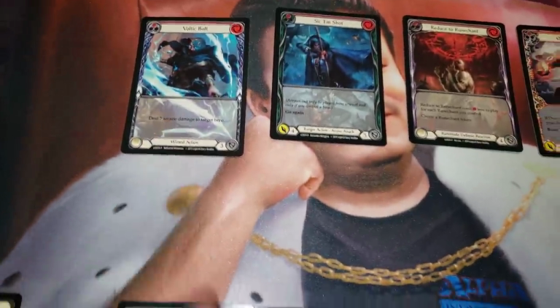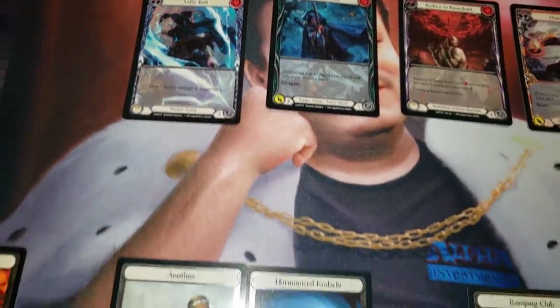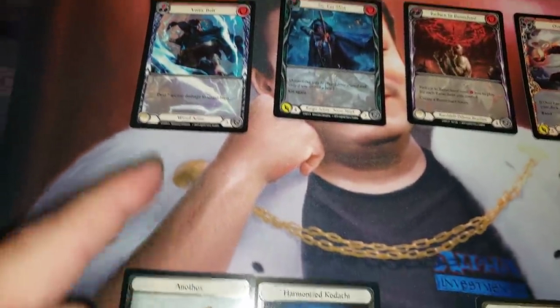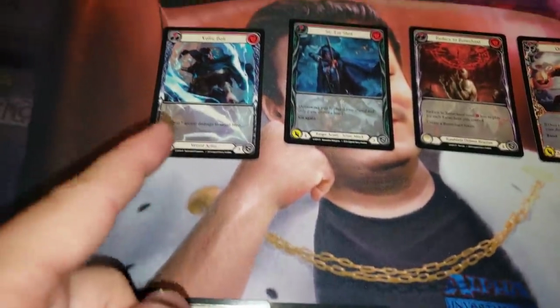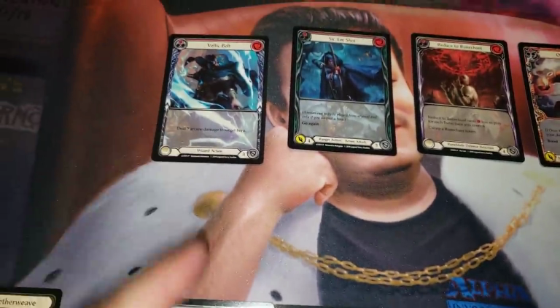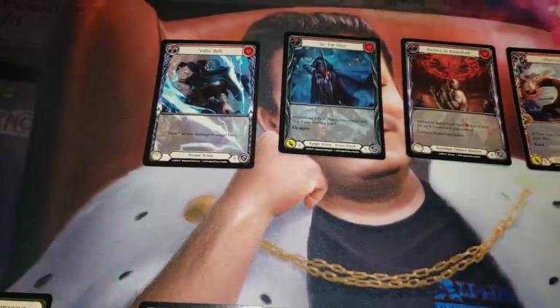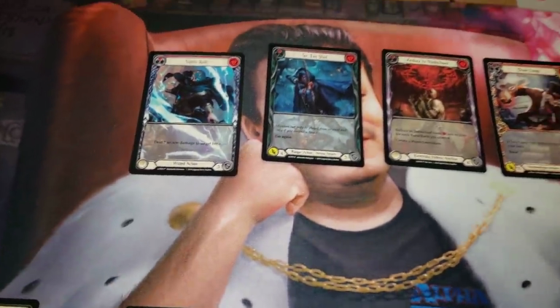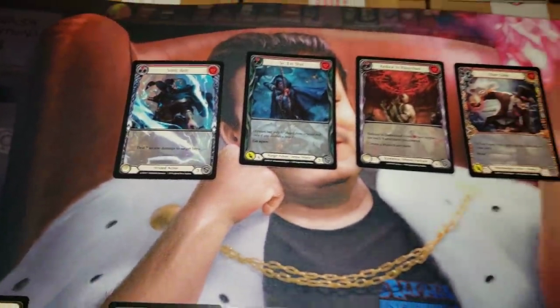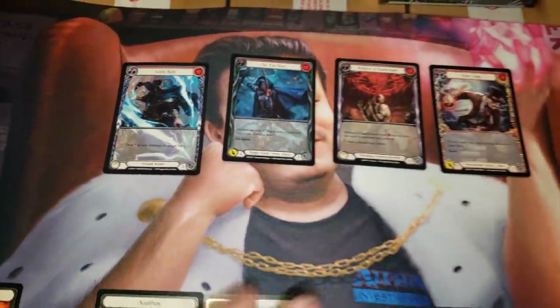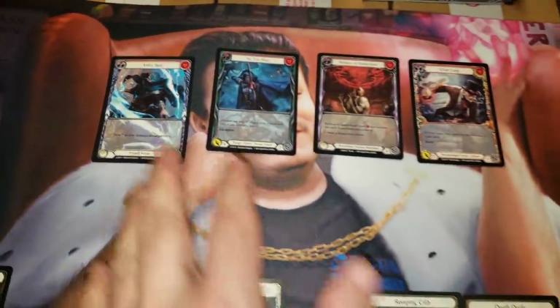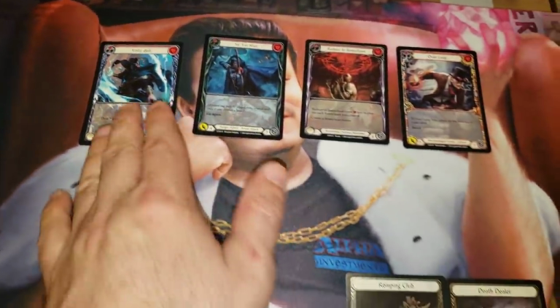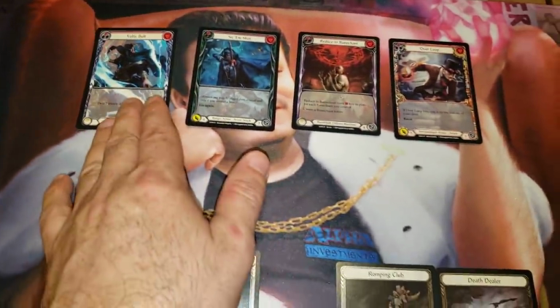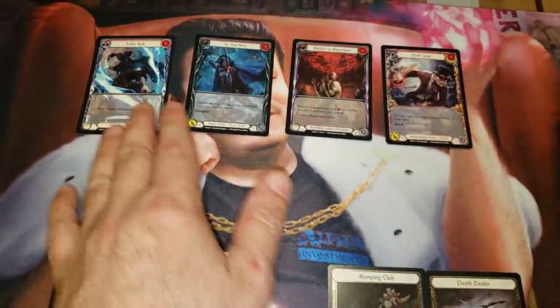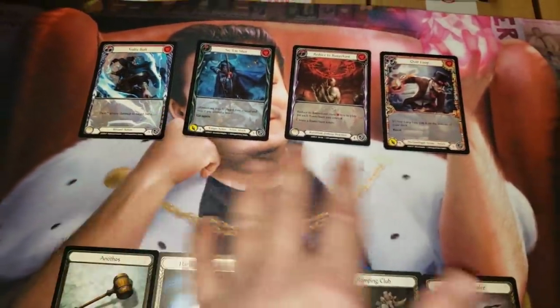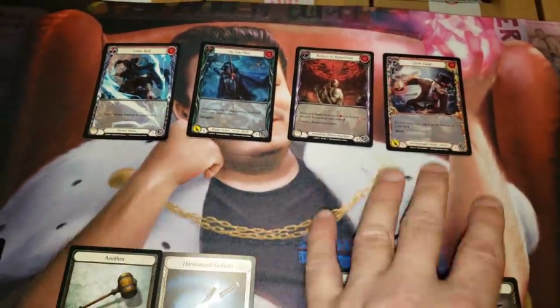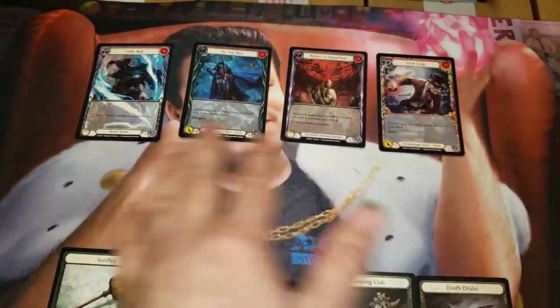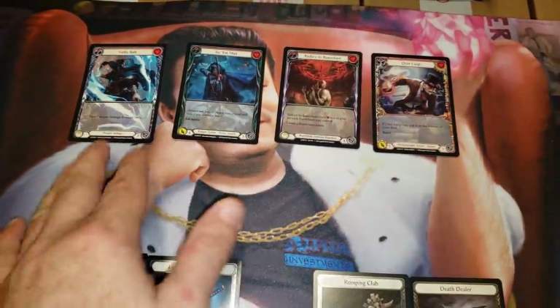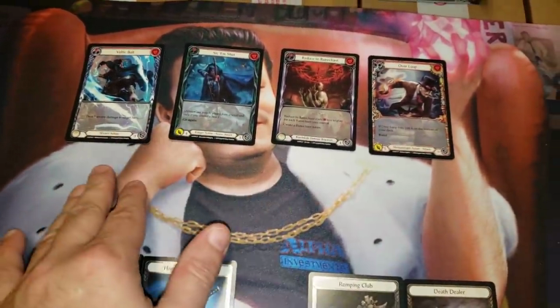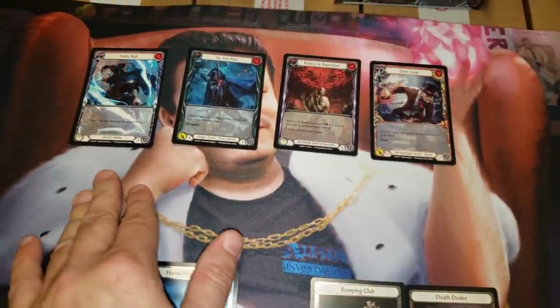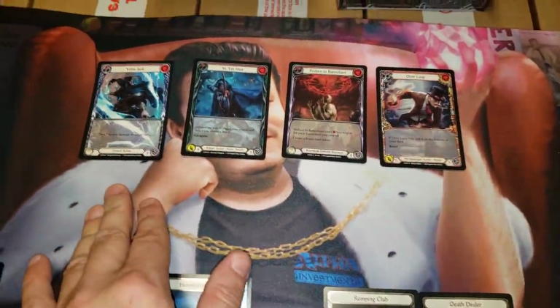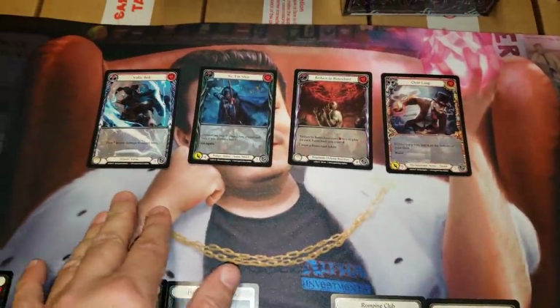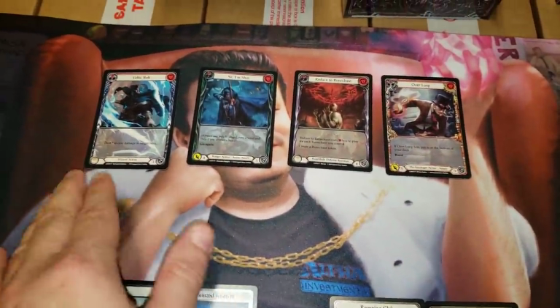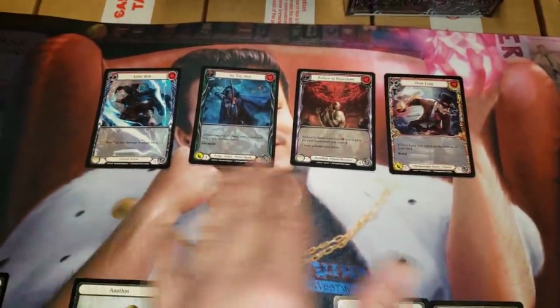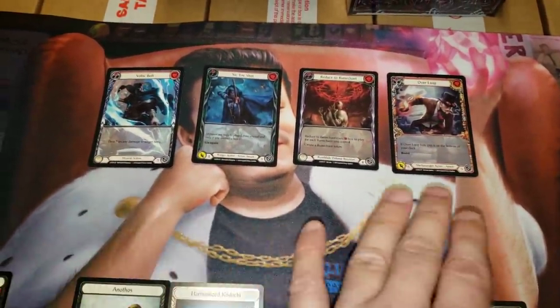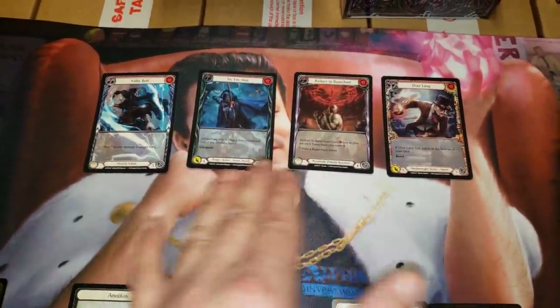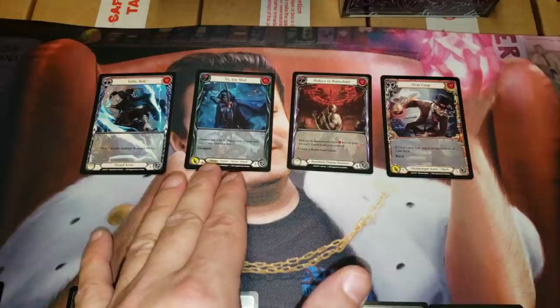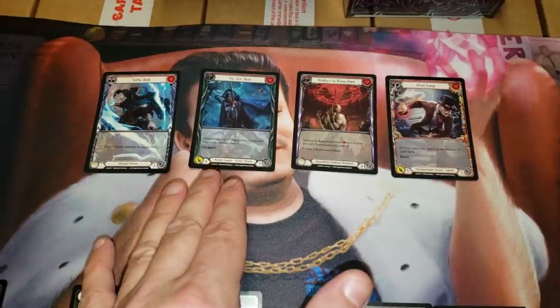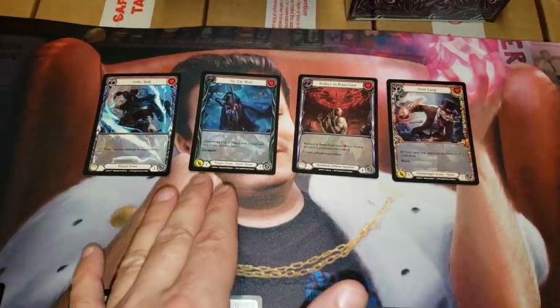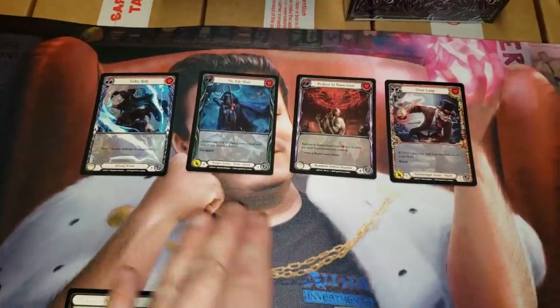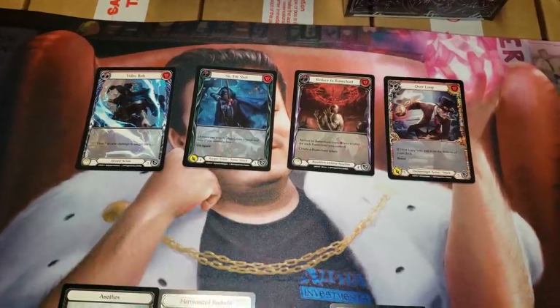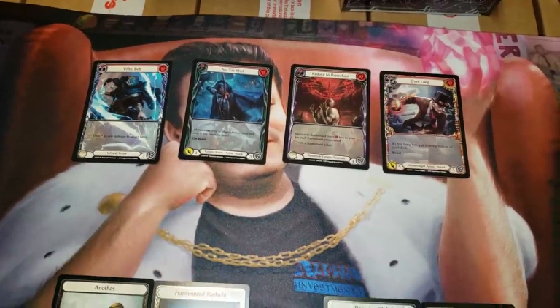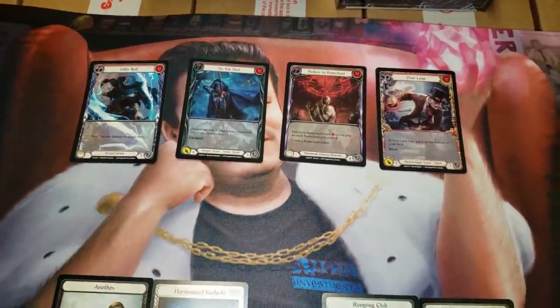Magic does the same thing. So every one of my kits I'm selling is going to have these extended art cards in it.